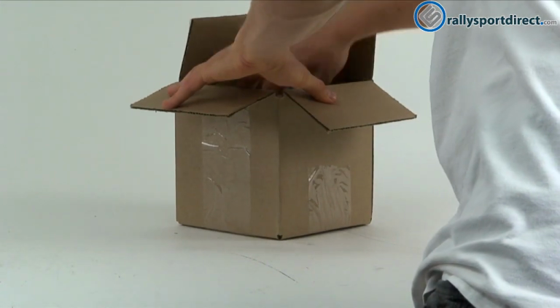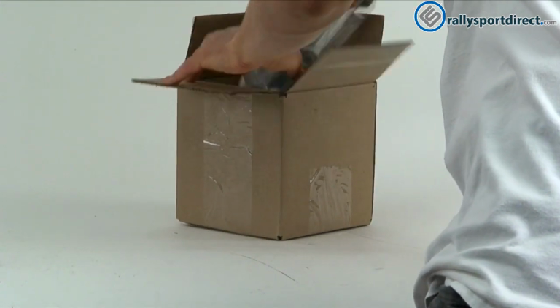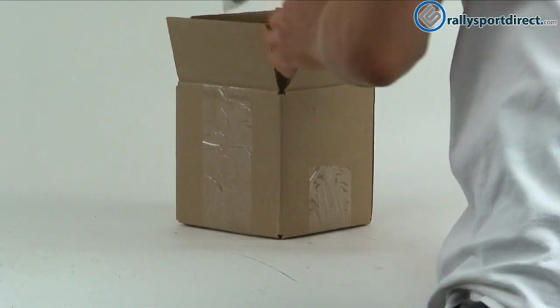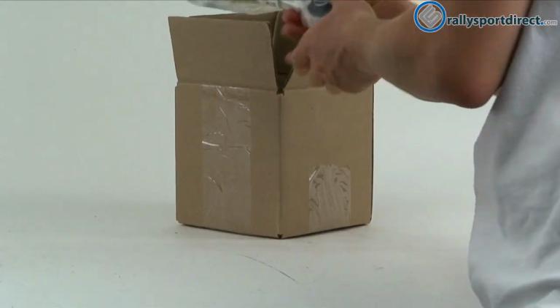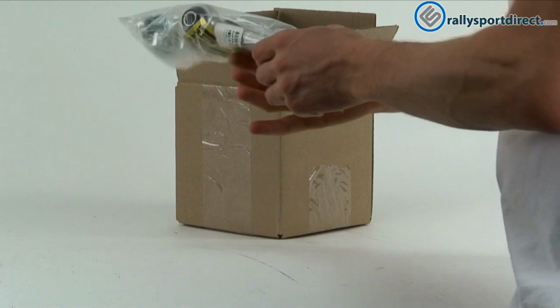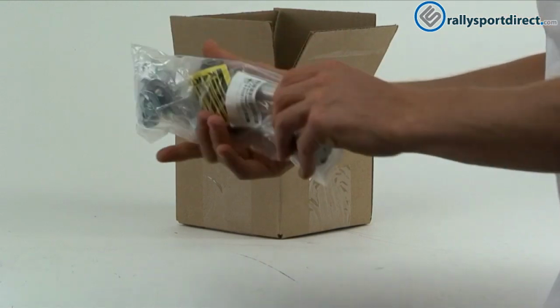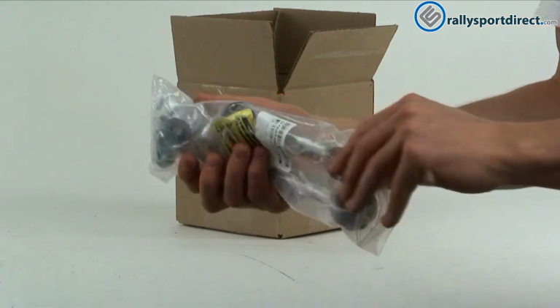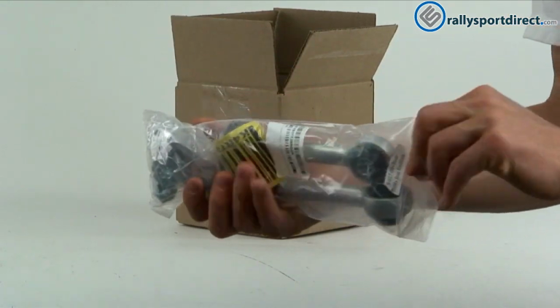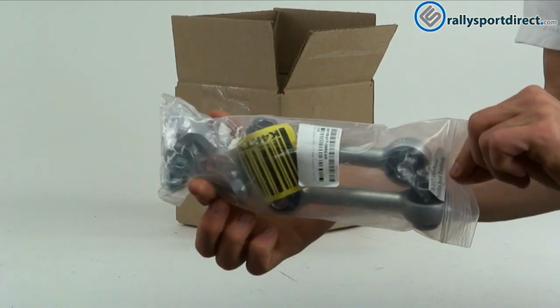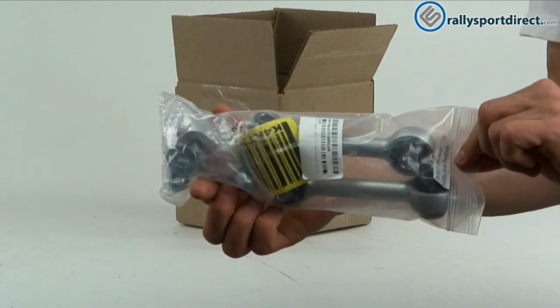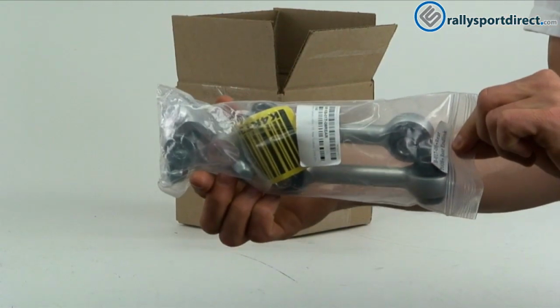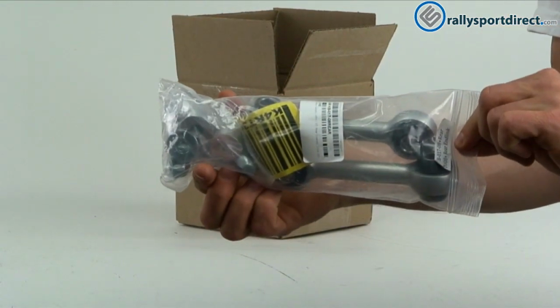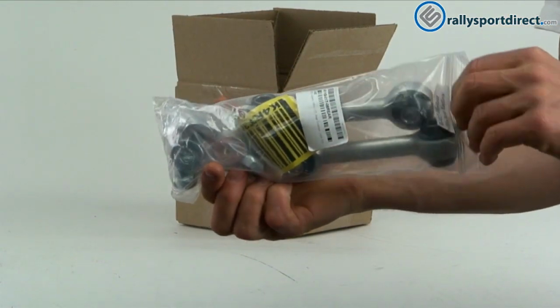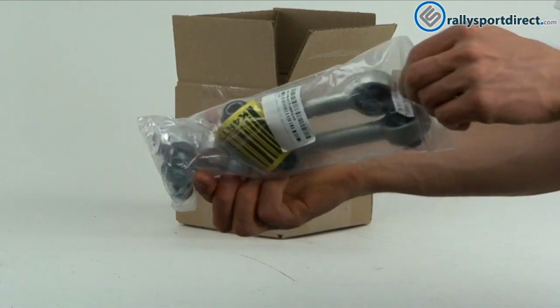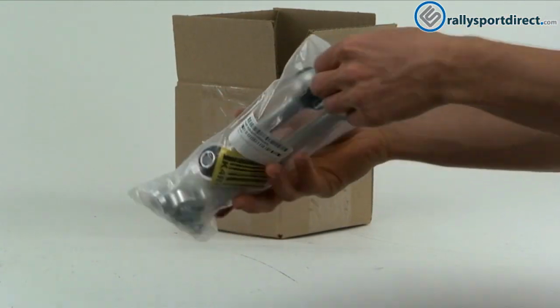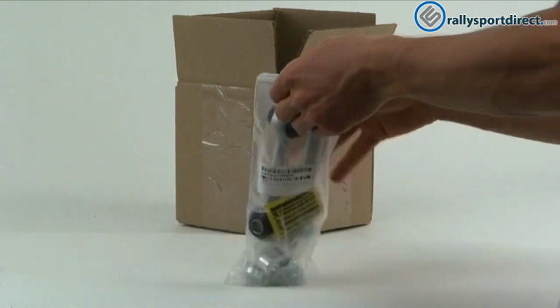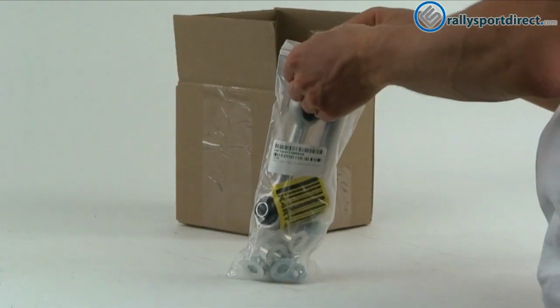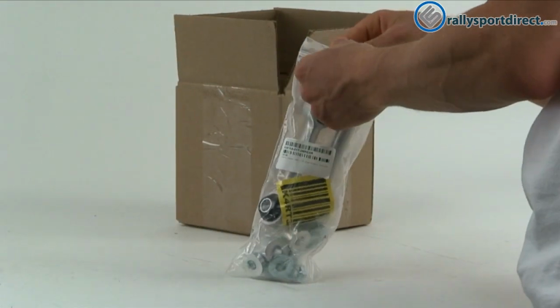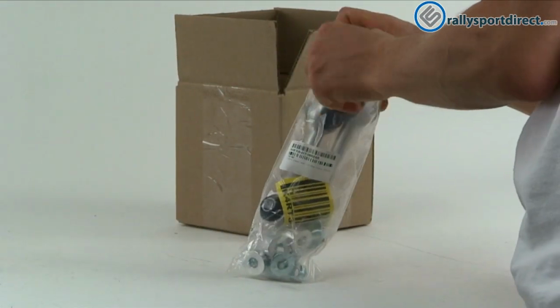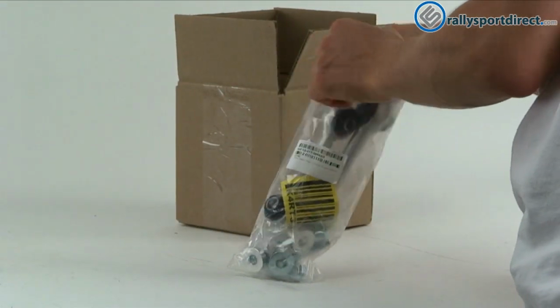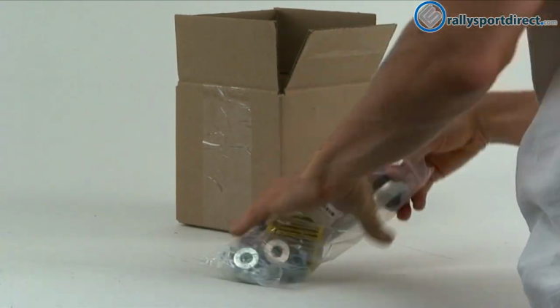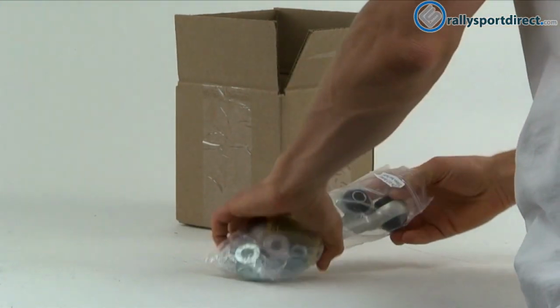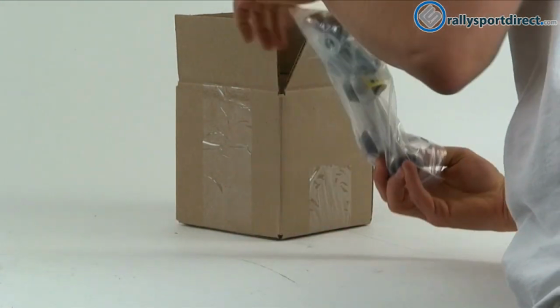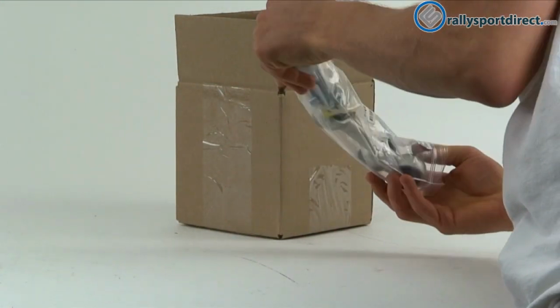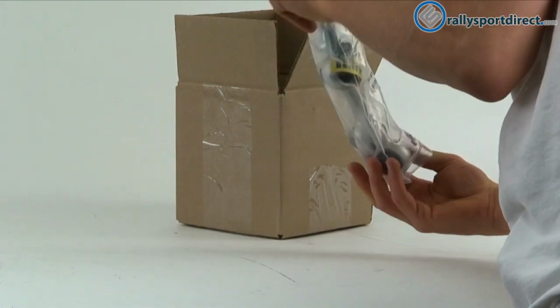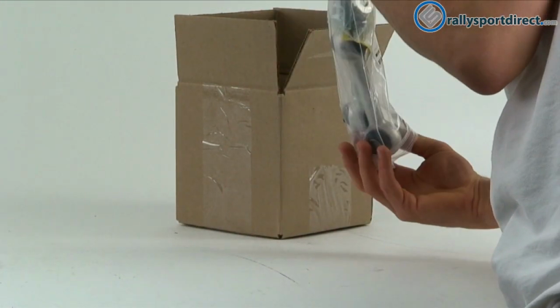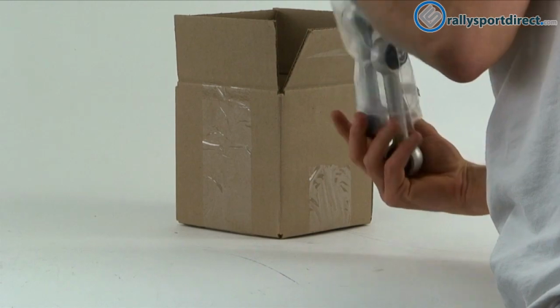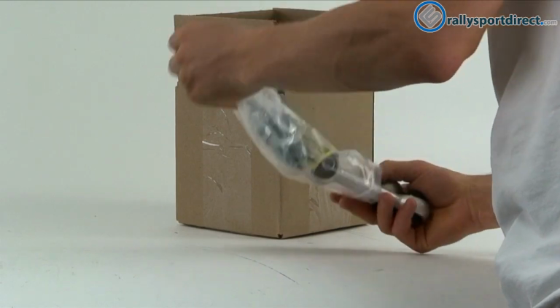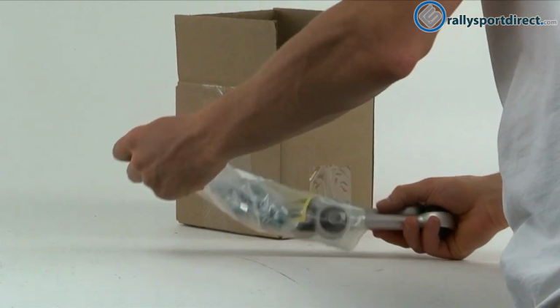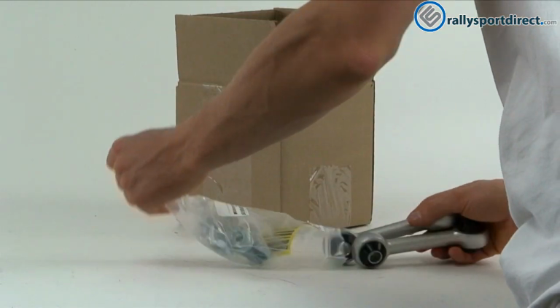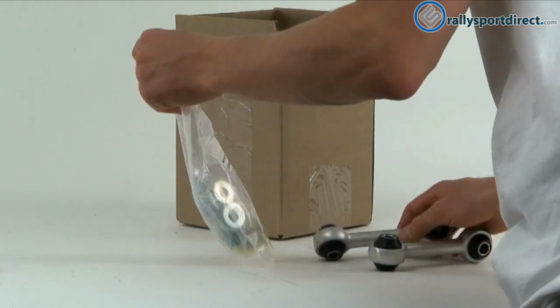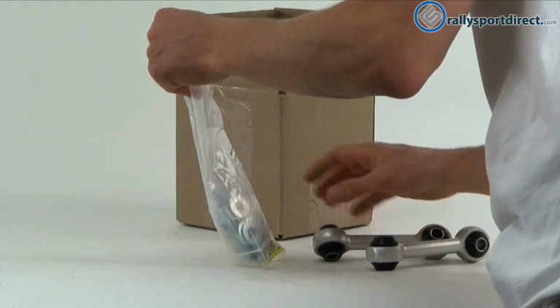Alright, so this is the package that they're gonna come in. Now let's go ahead and tear into this — just gonna dump out everything right here.